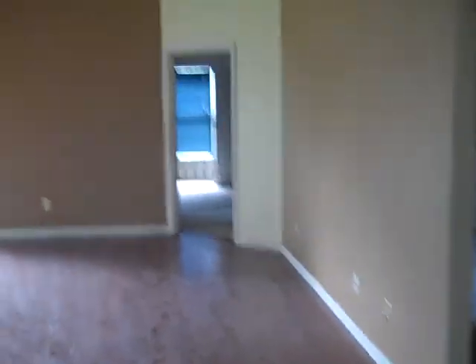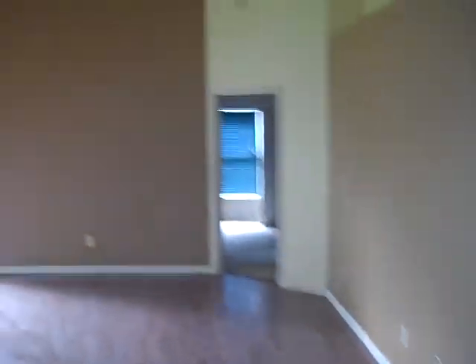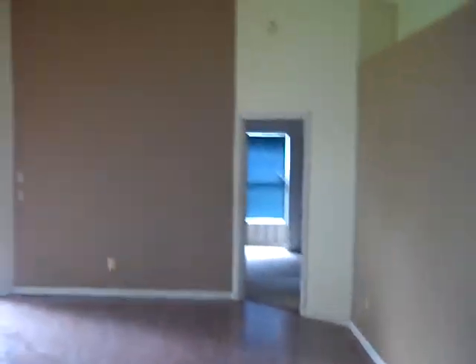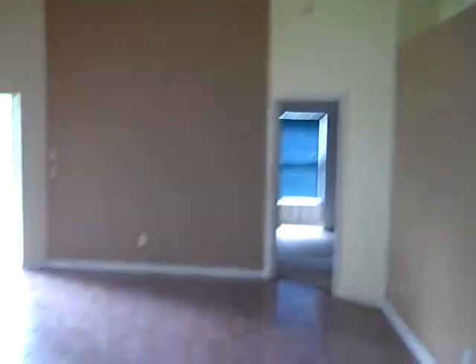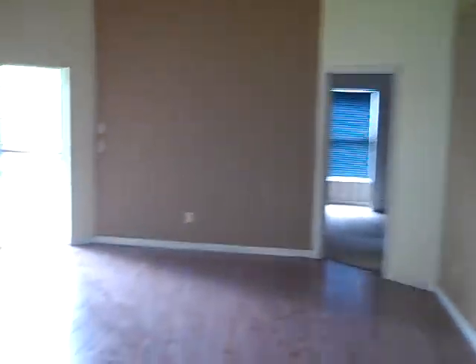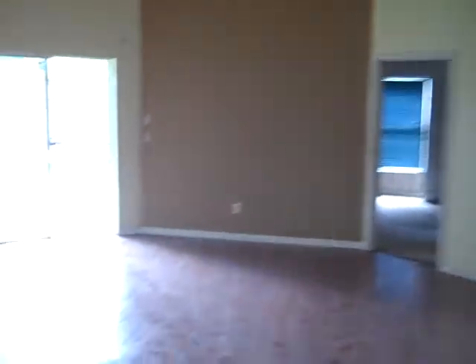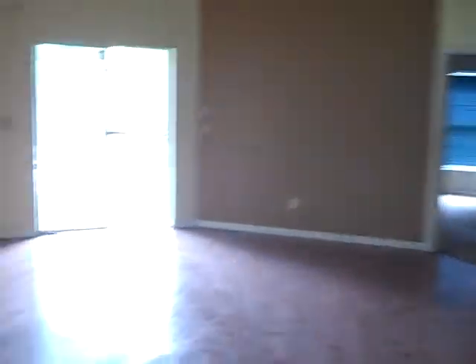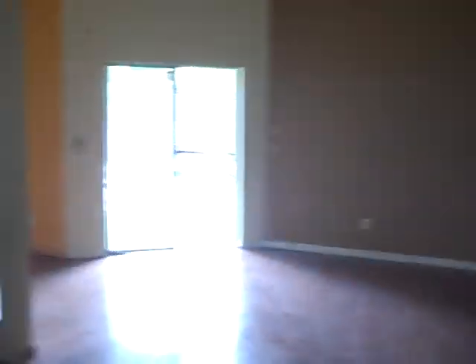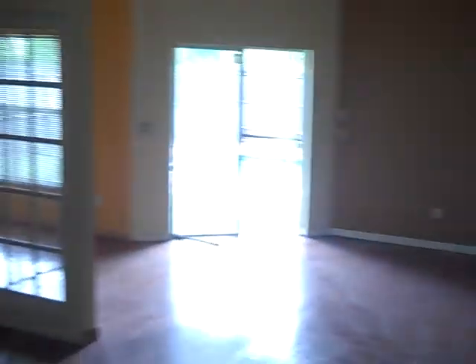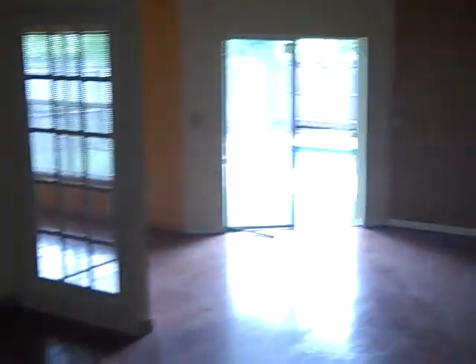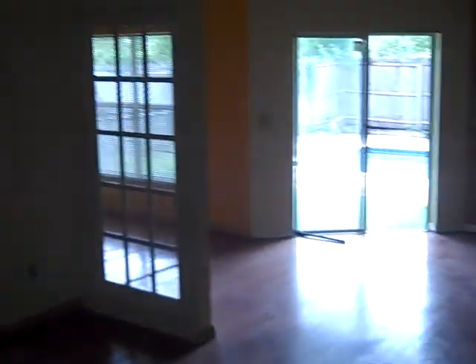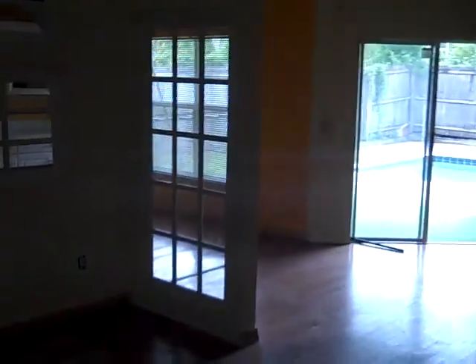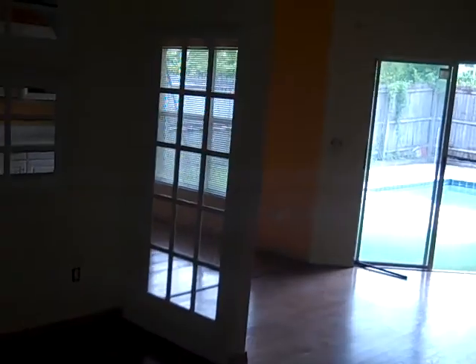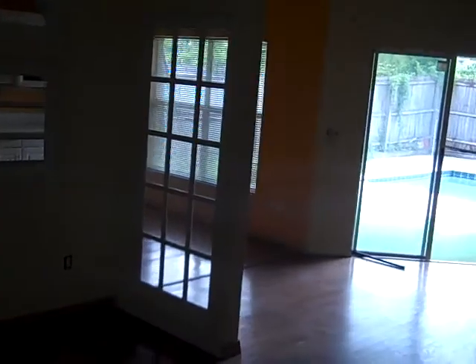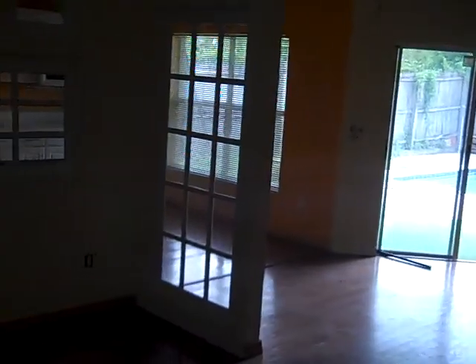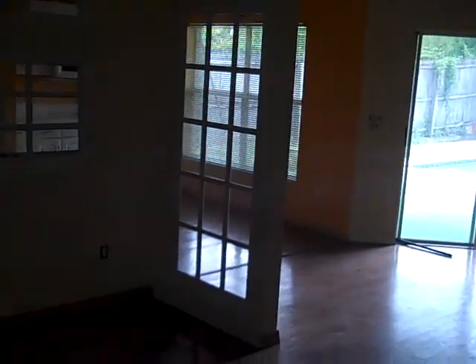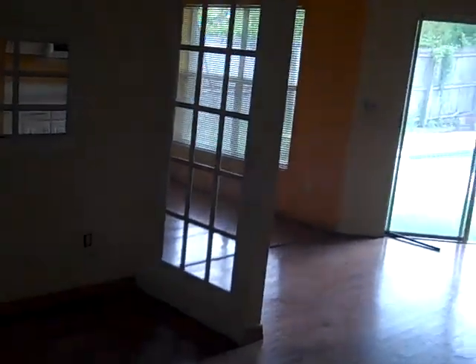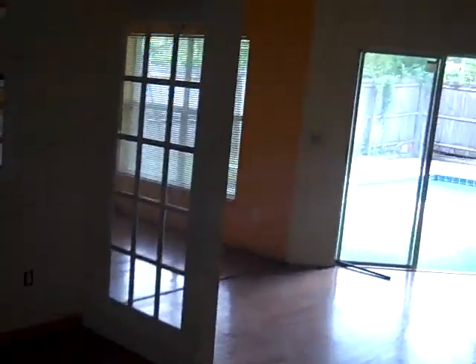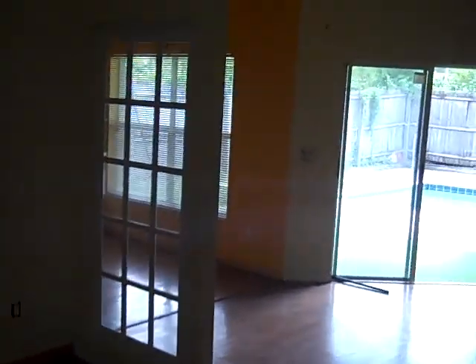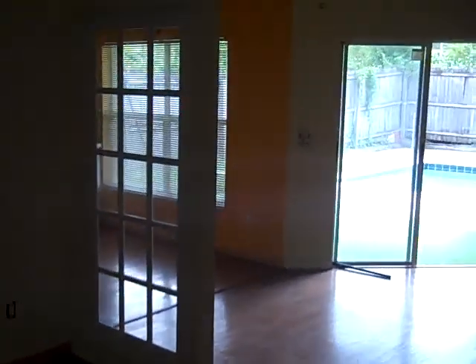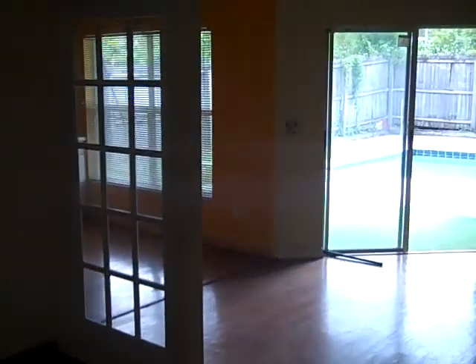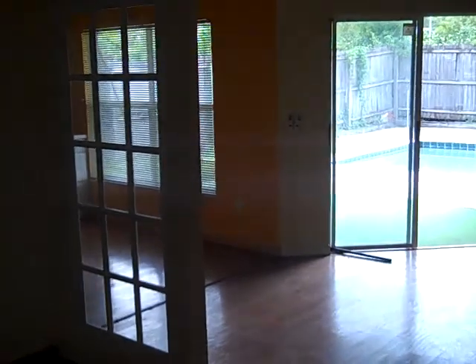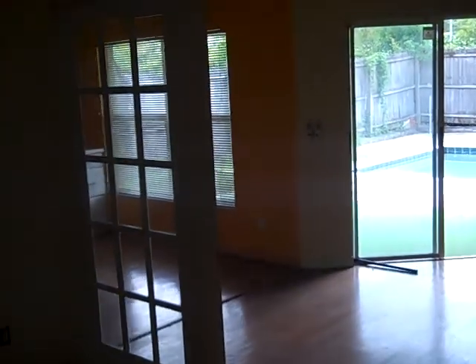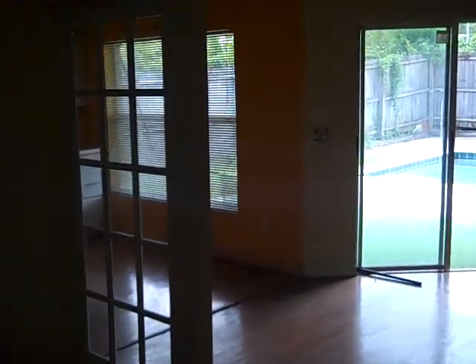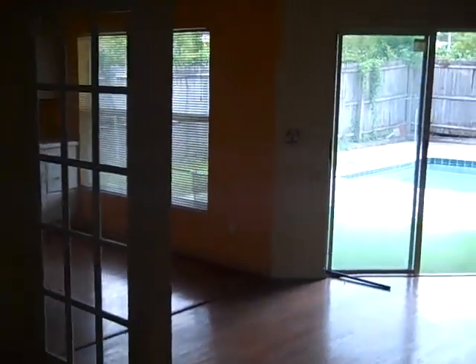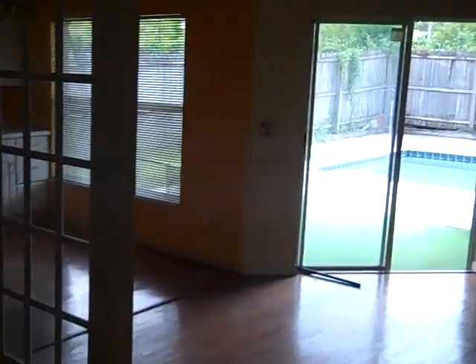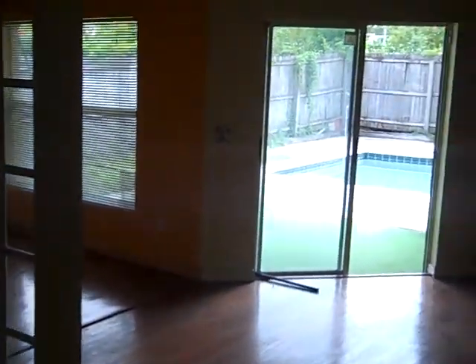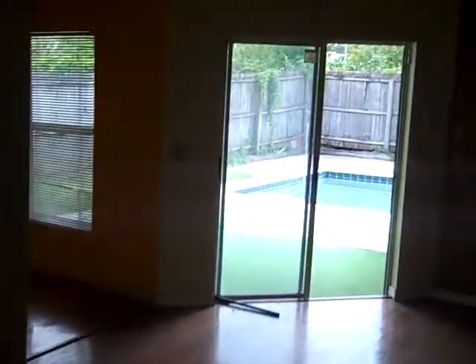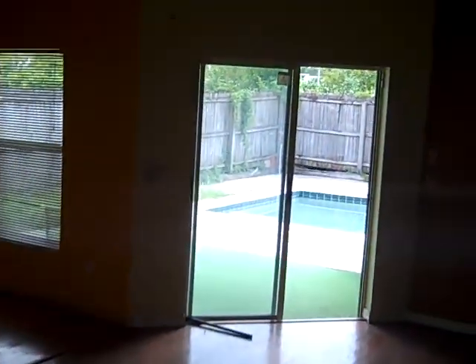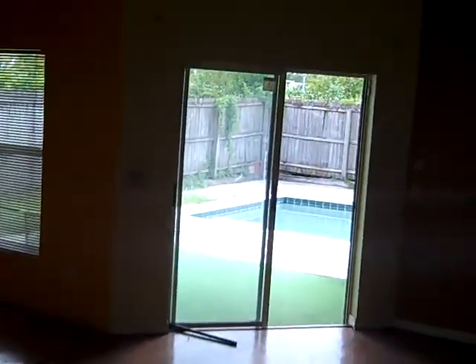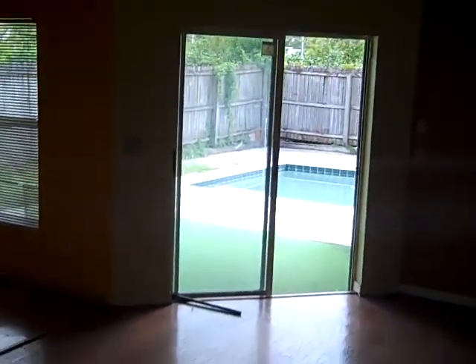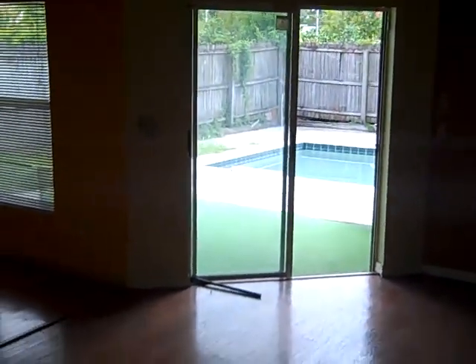Walk into the family room and dining area with hardwood floors.